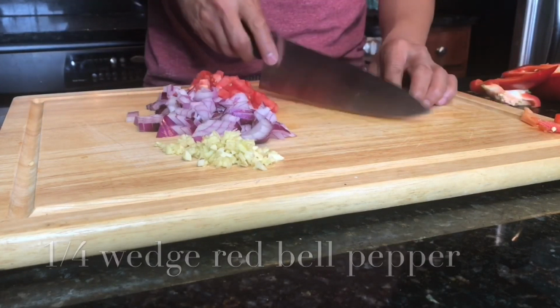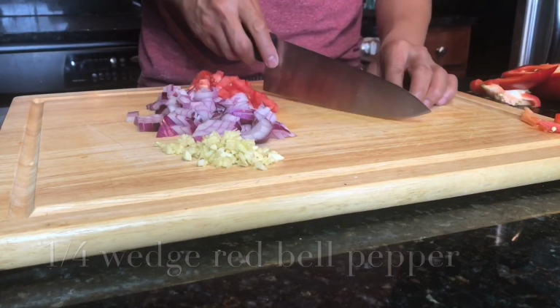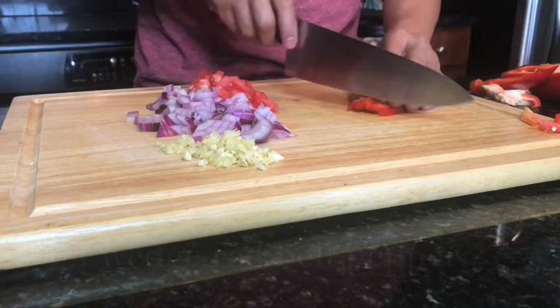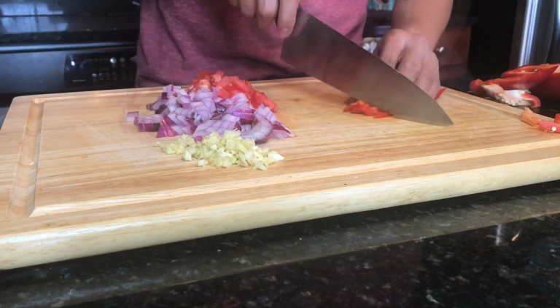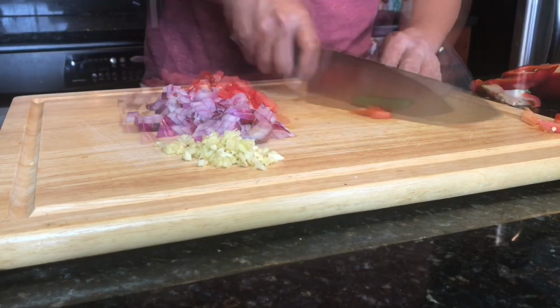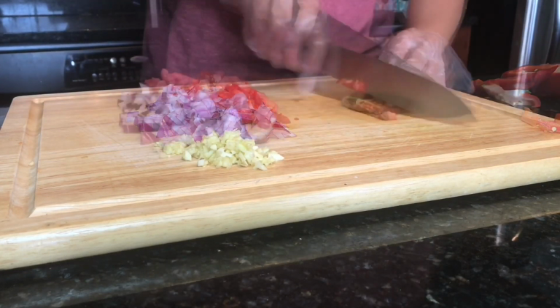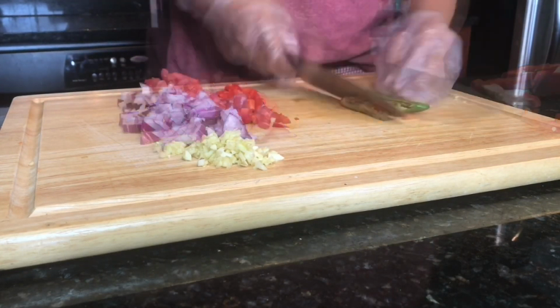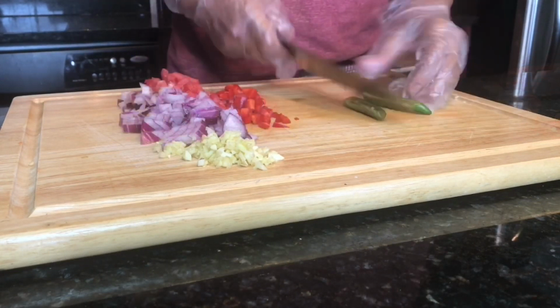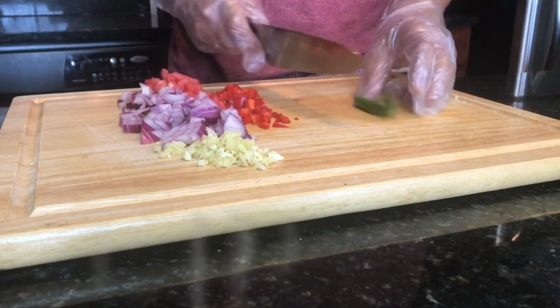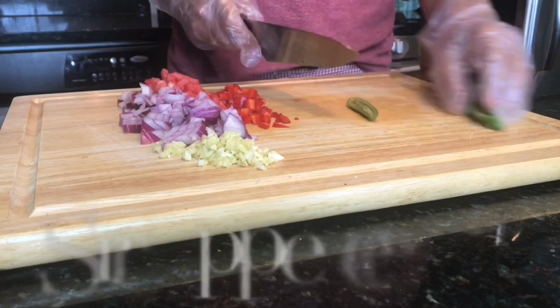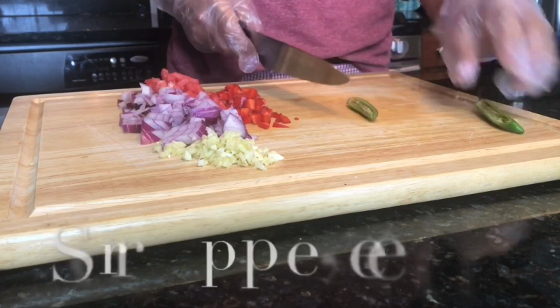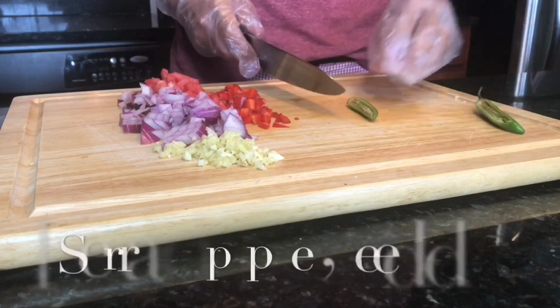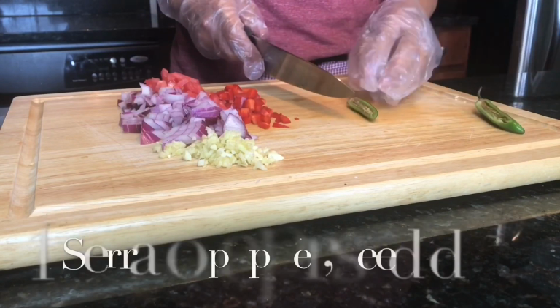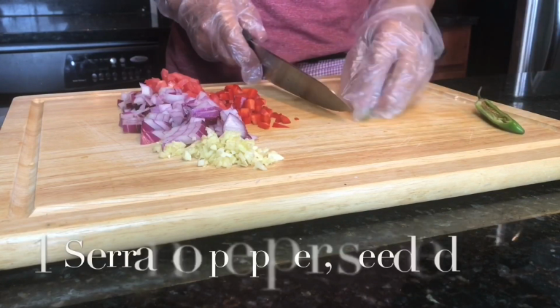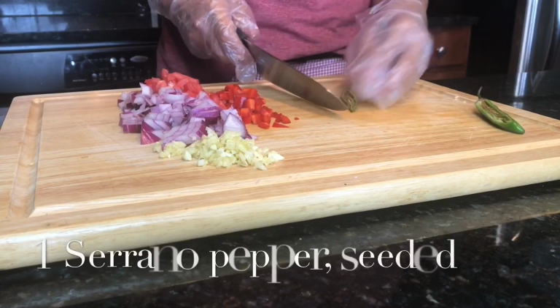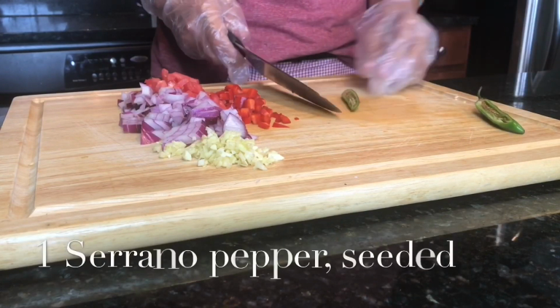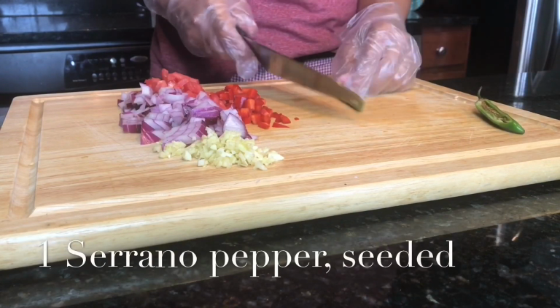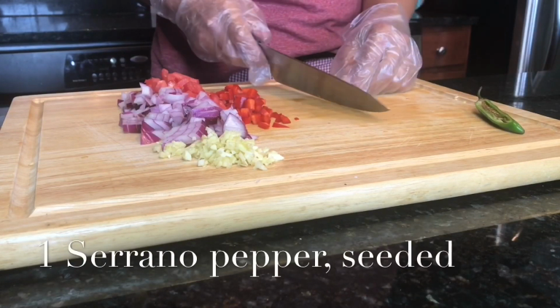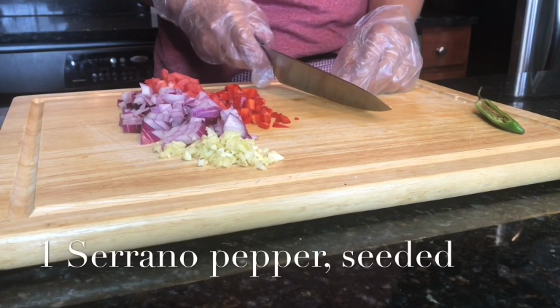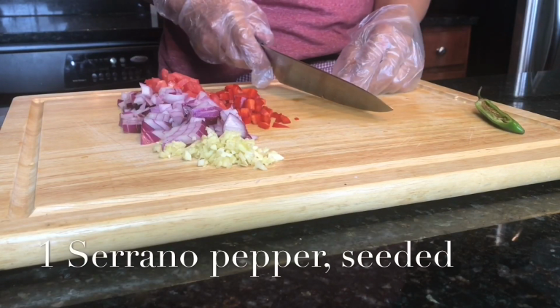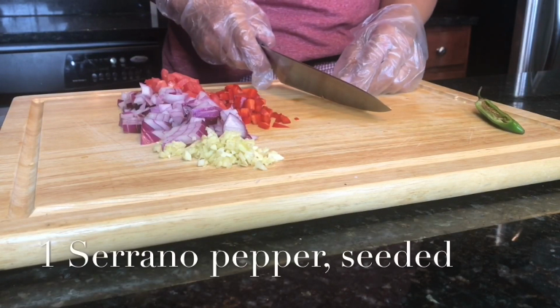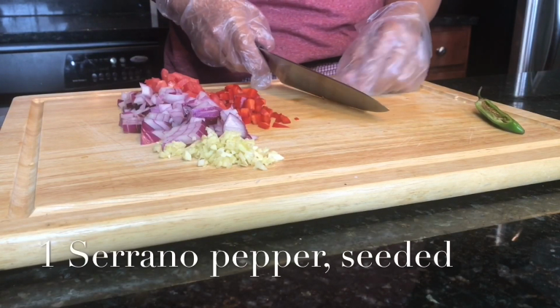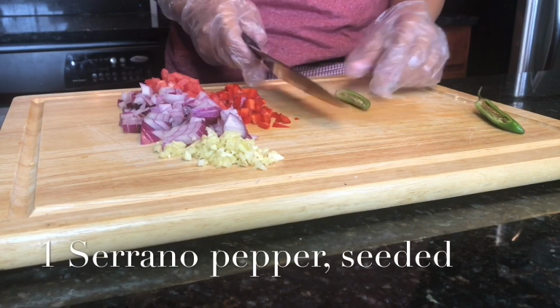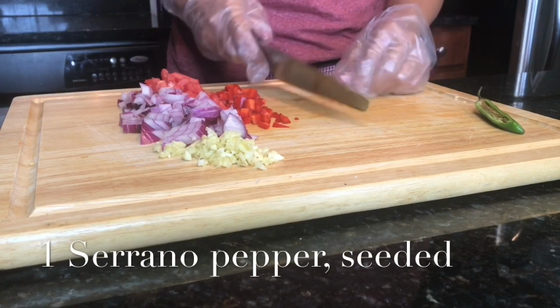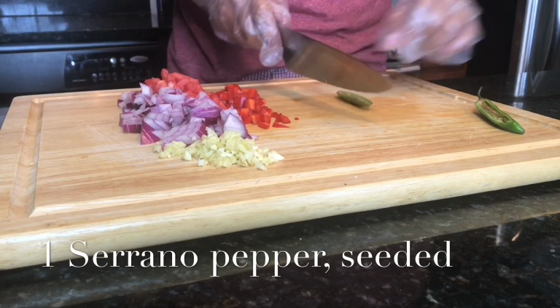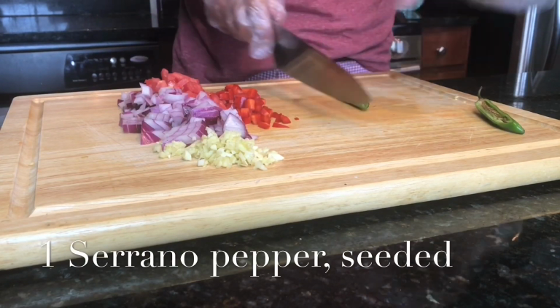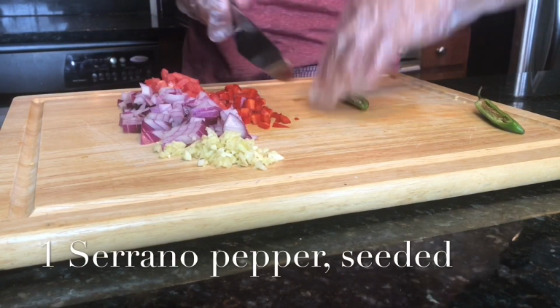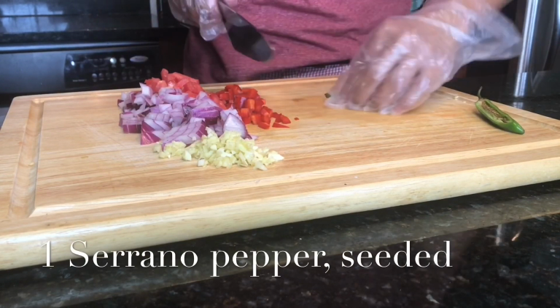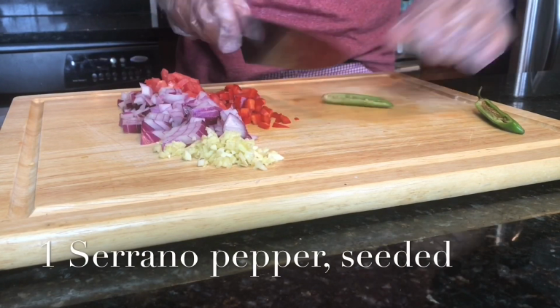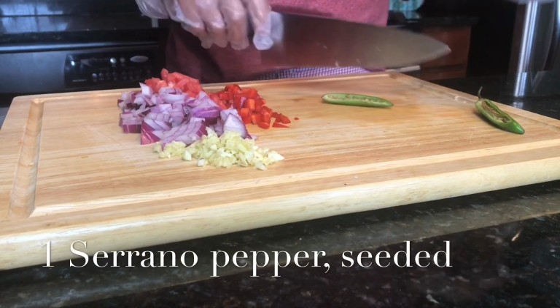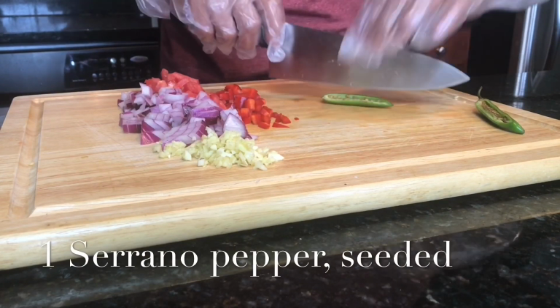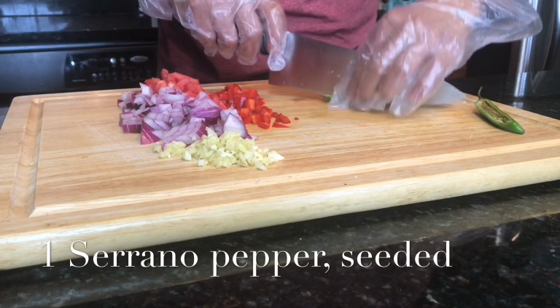I don't want it to get into my eyes, so I'm going to remove the seeds.